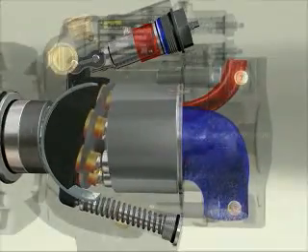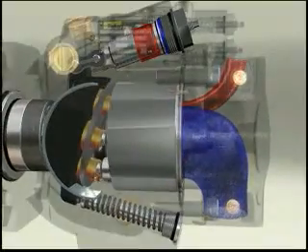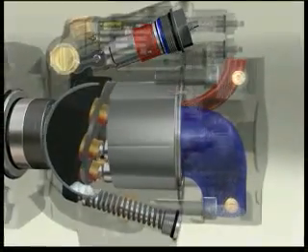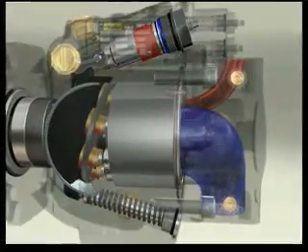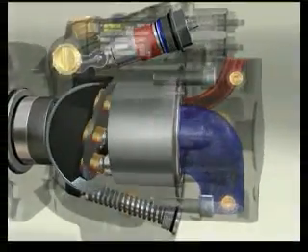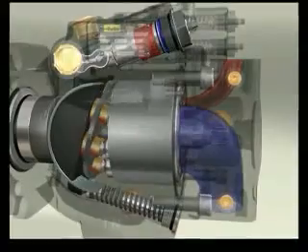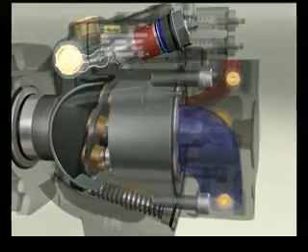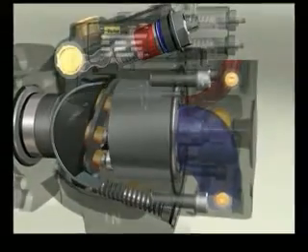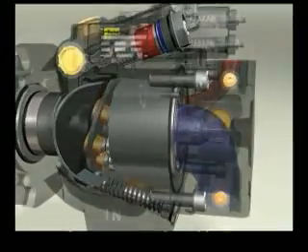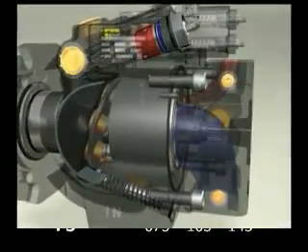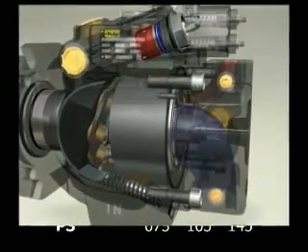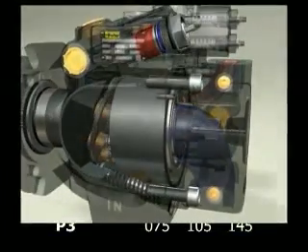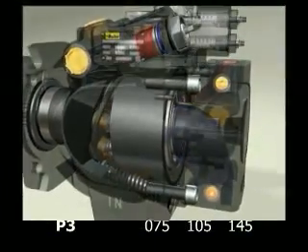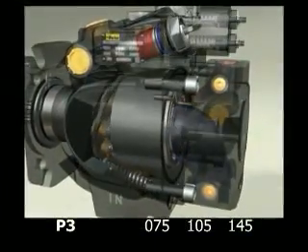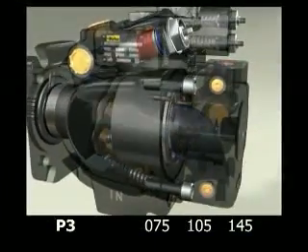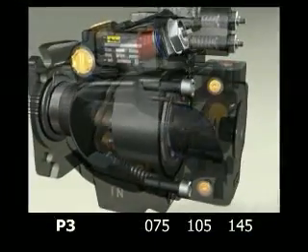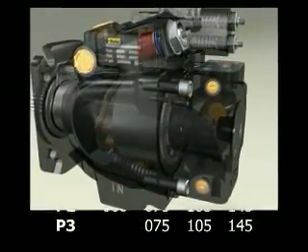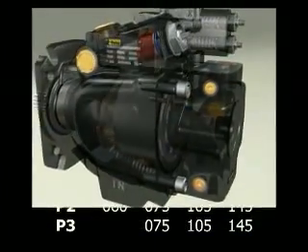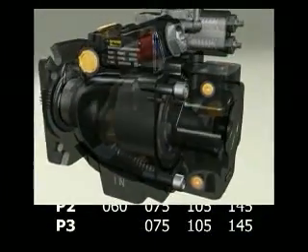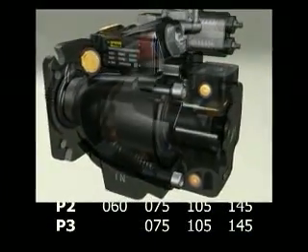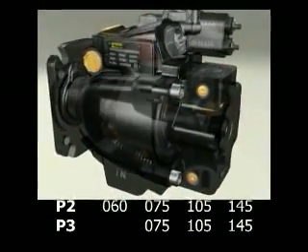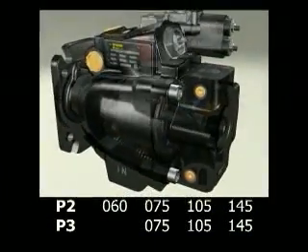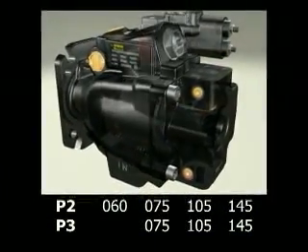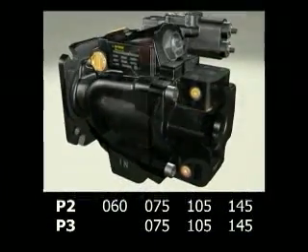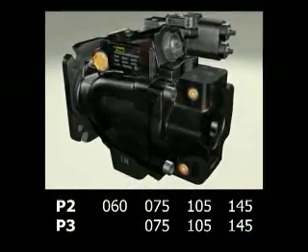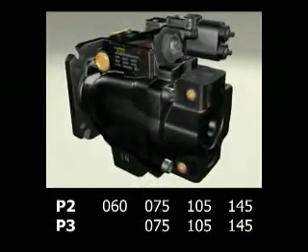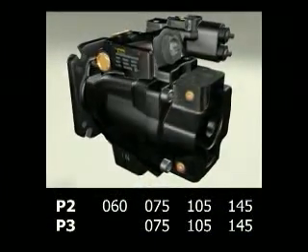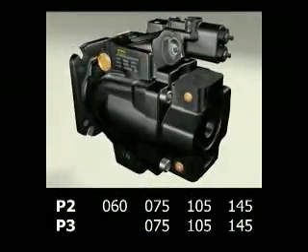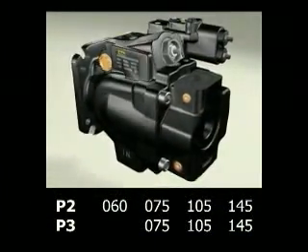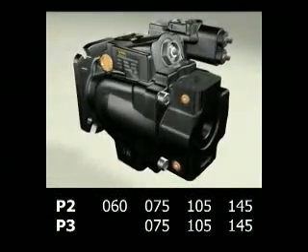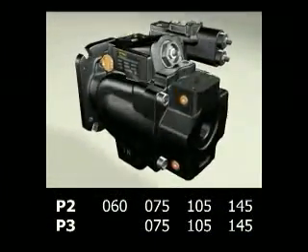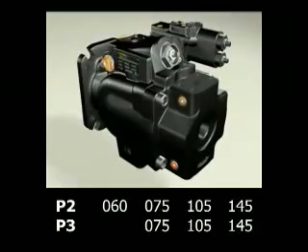Rated to 320 bar in continuous pressure, this family of pumps is available in four displacements.